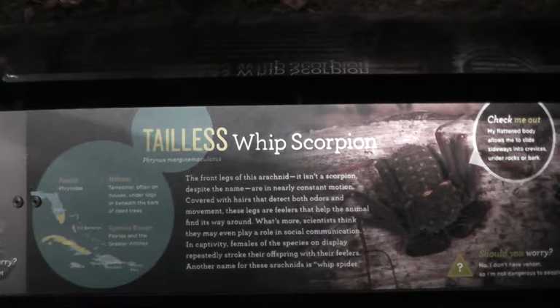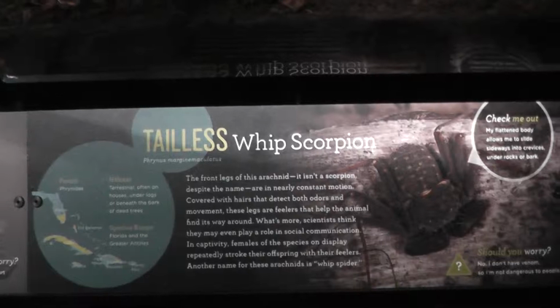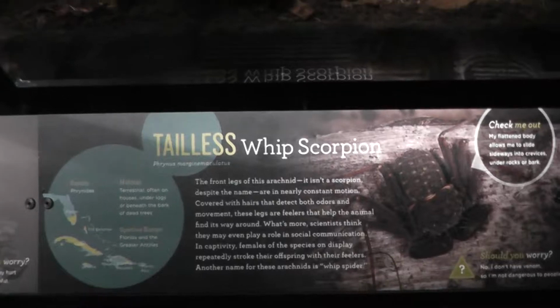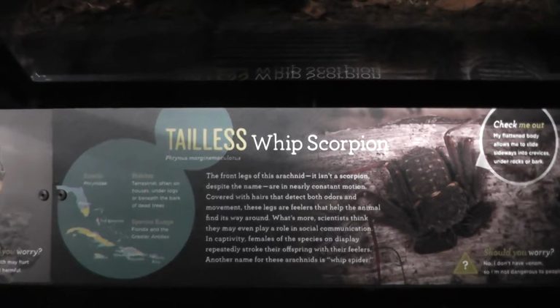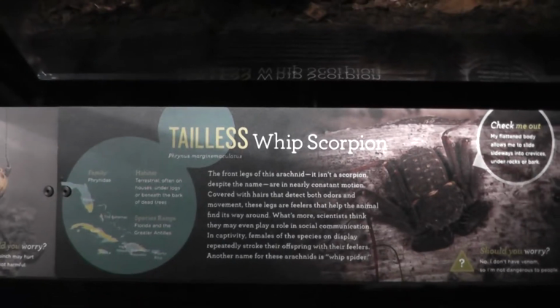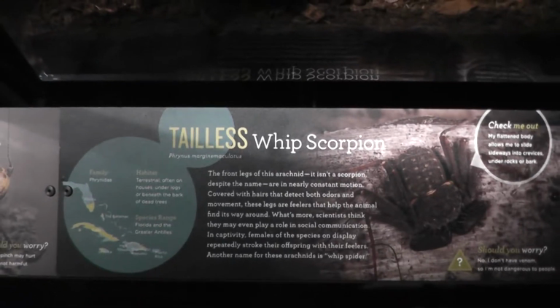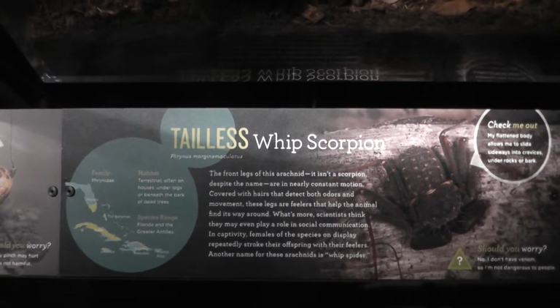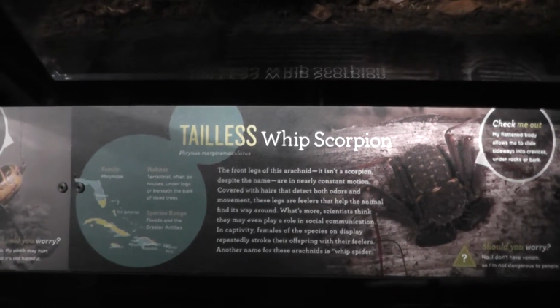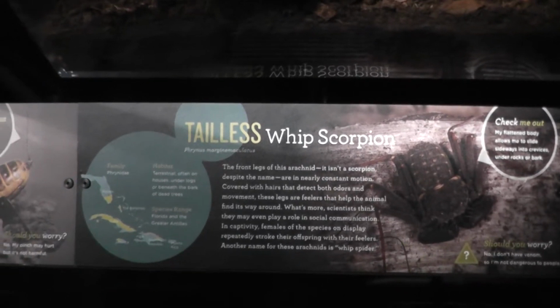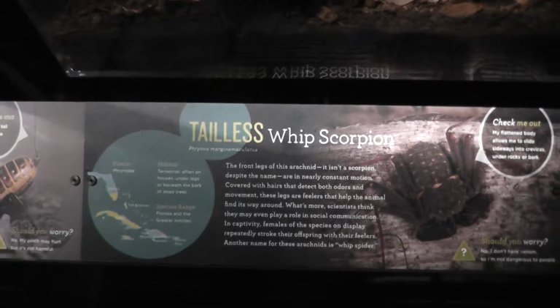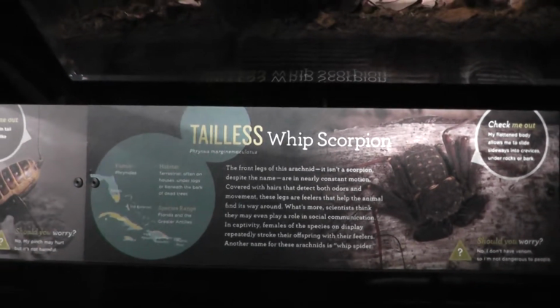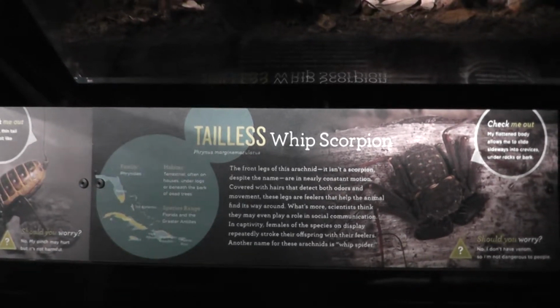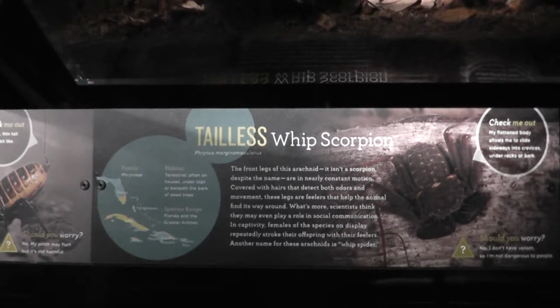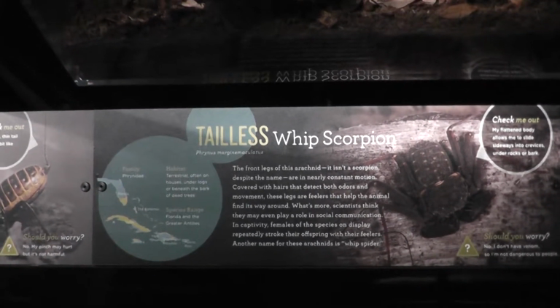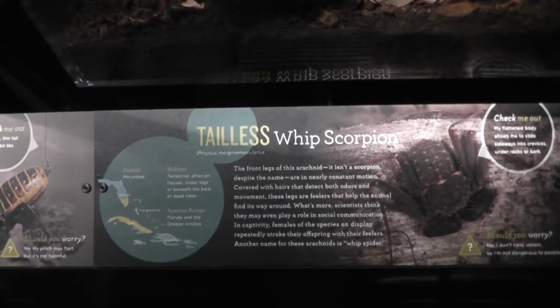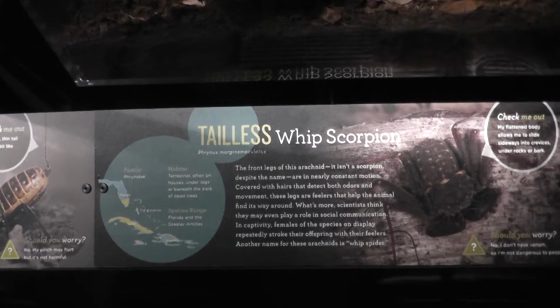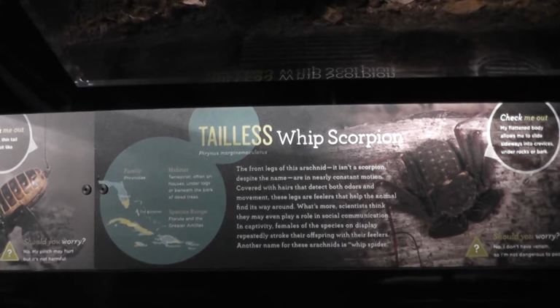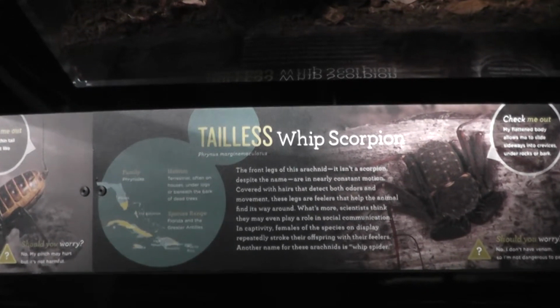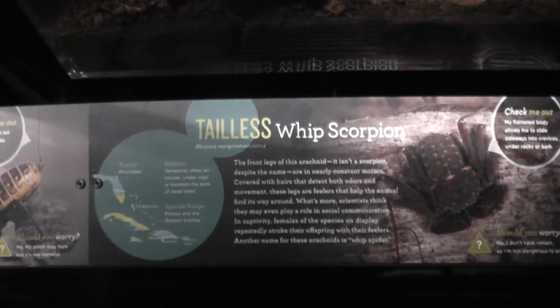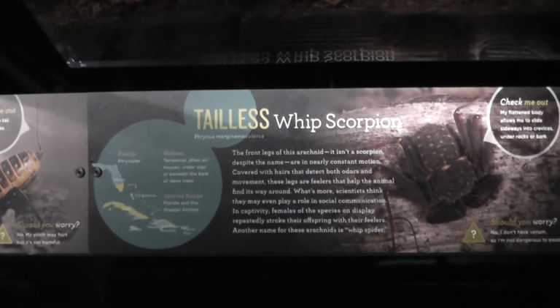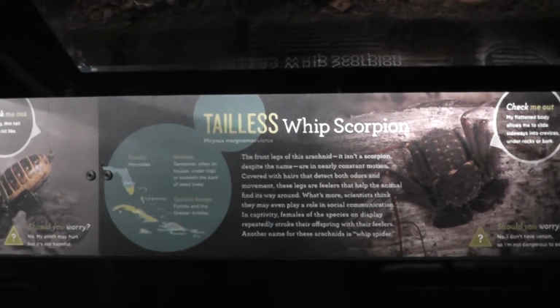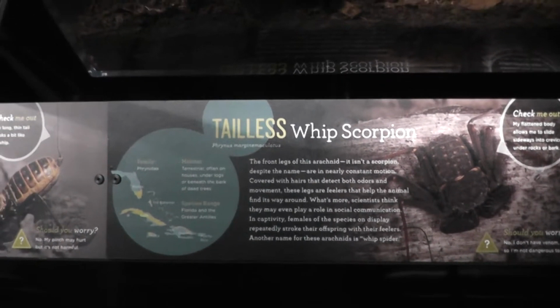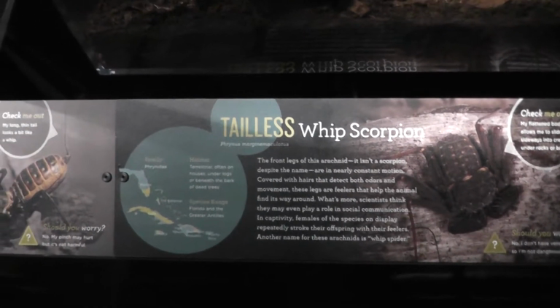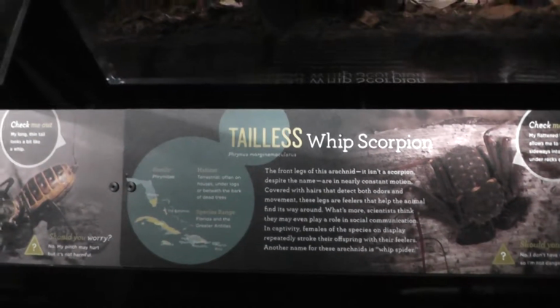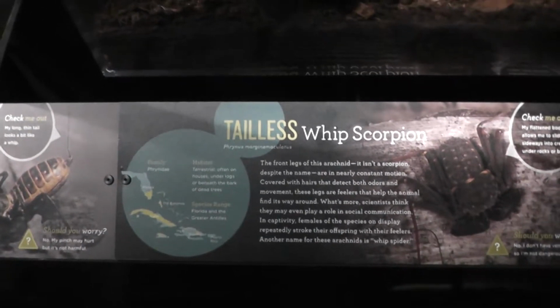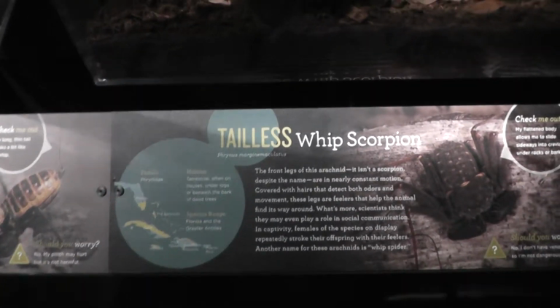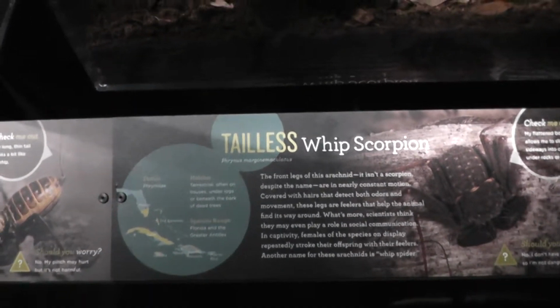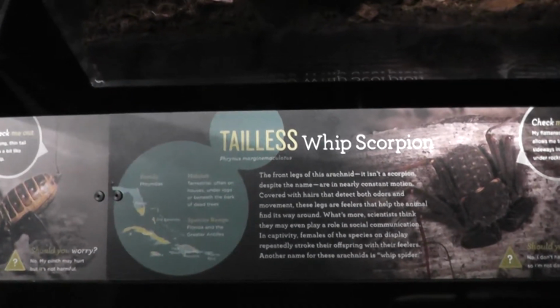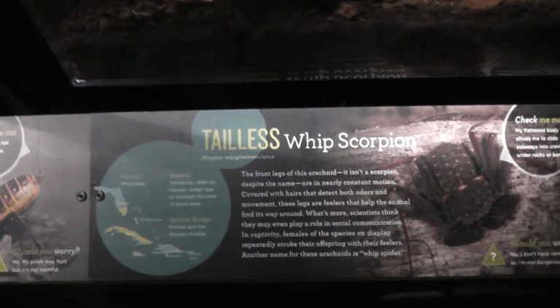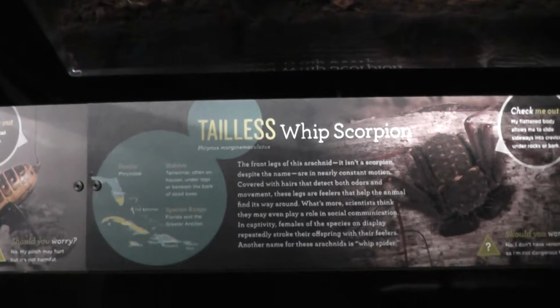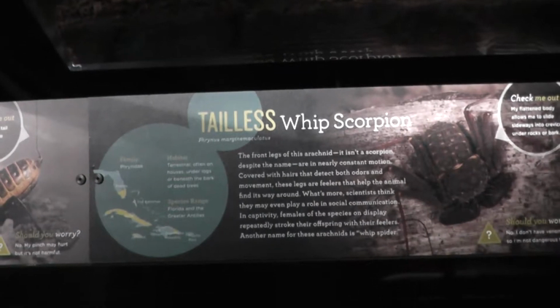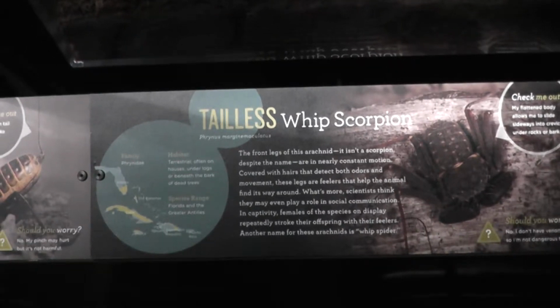Here we are on location in the American Museum of Natural History, Spiders Alive exhibit.